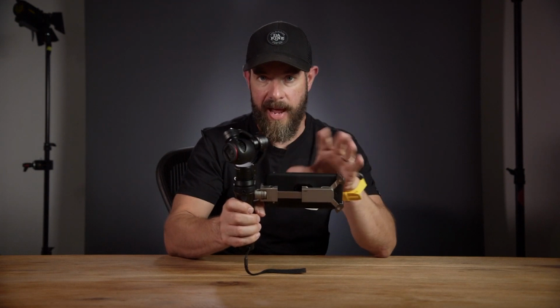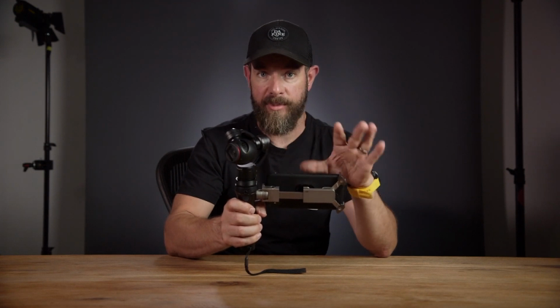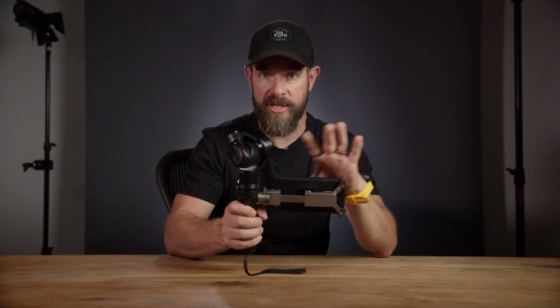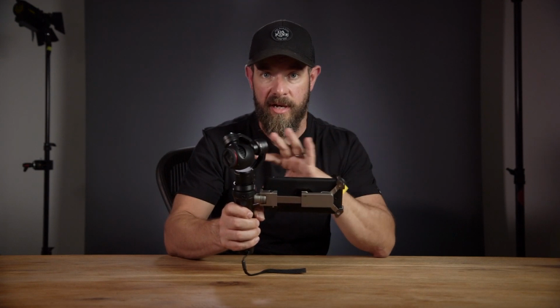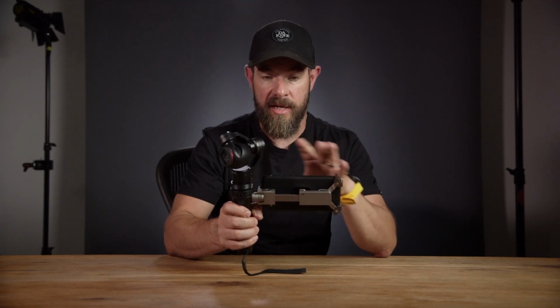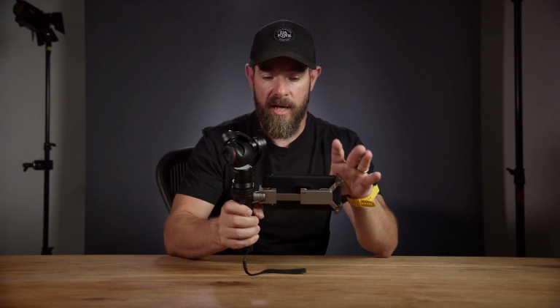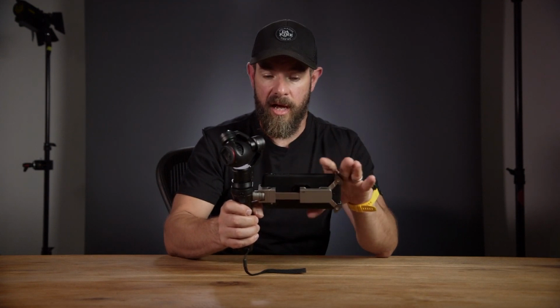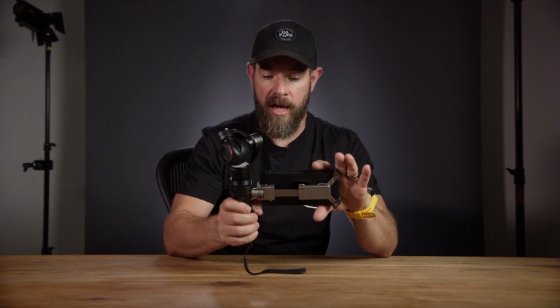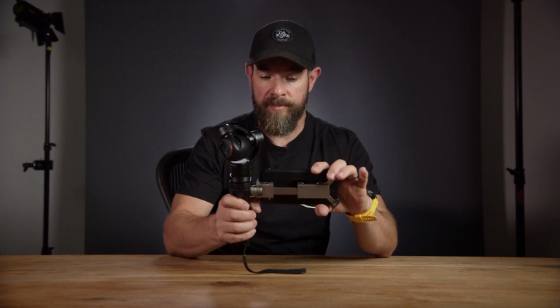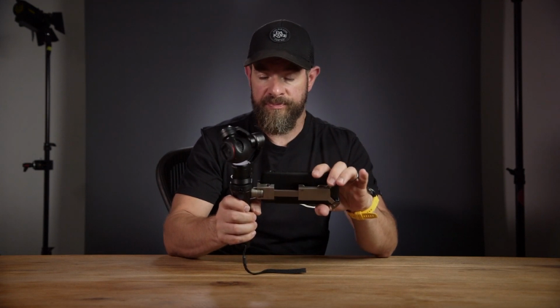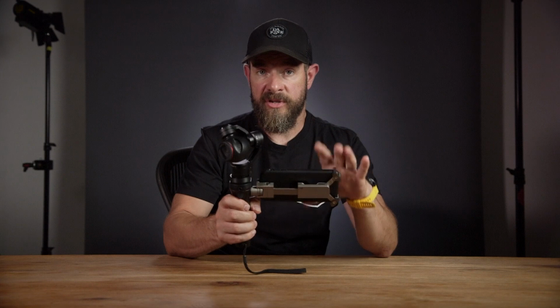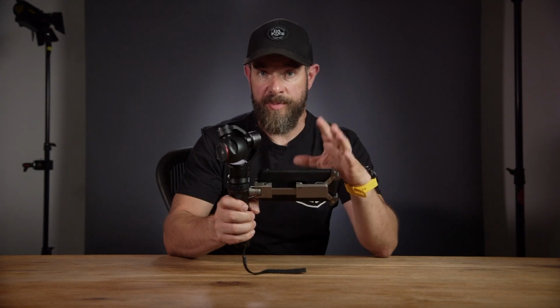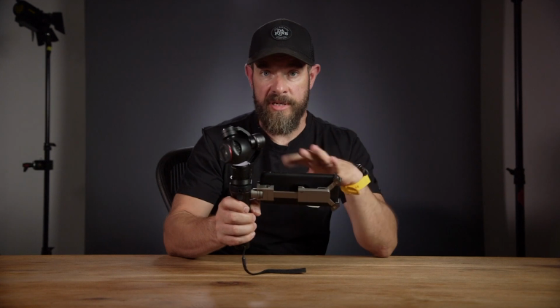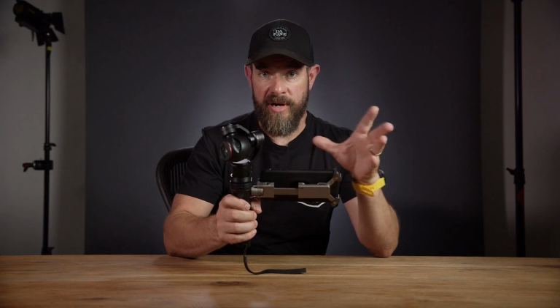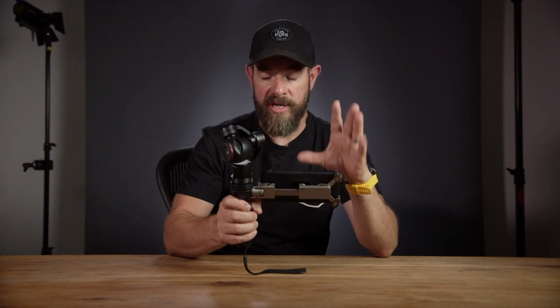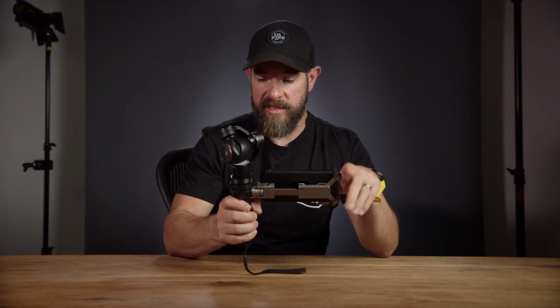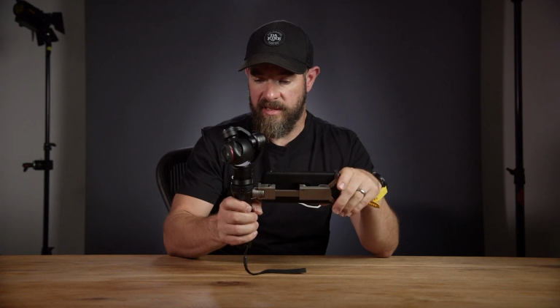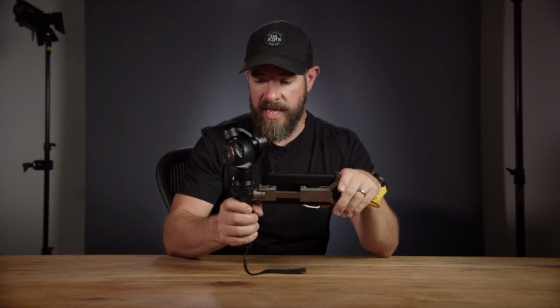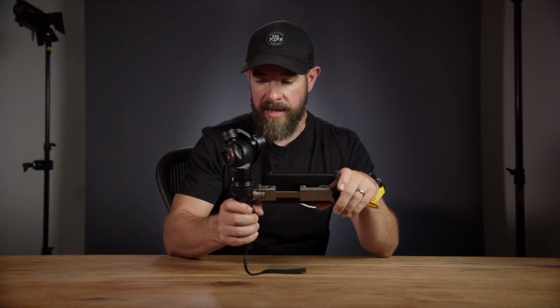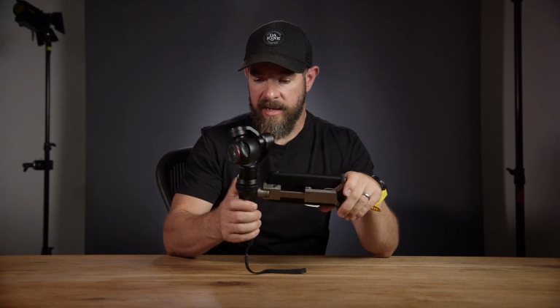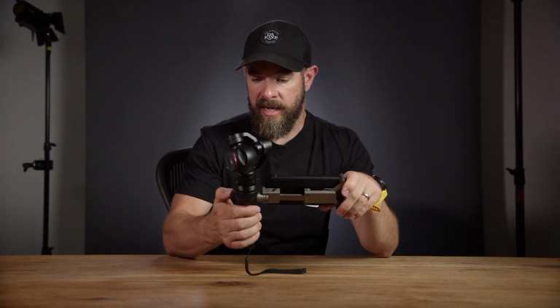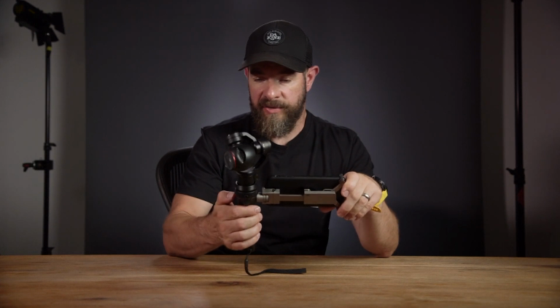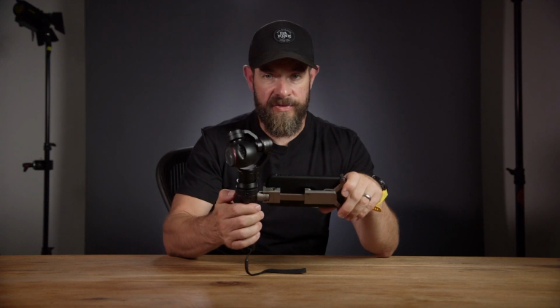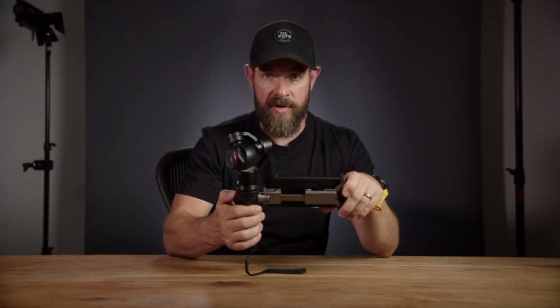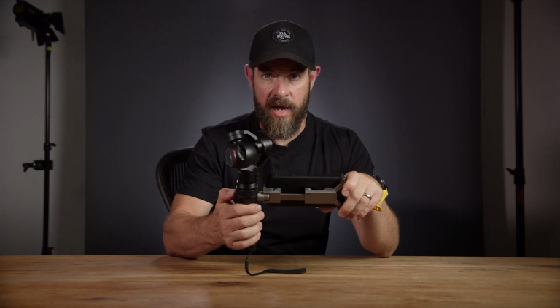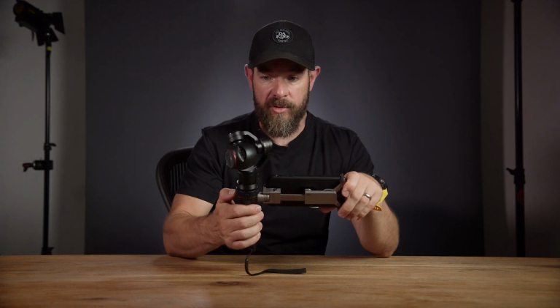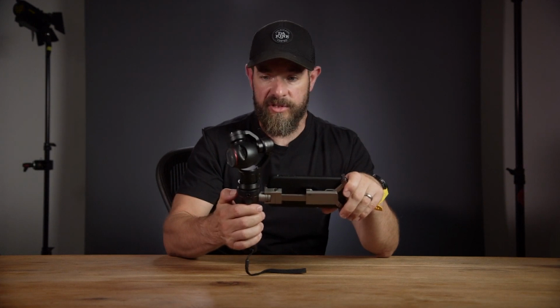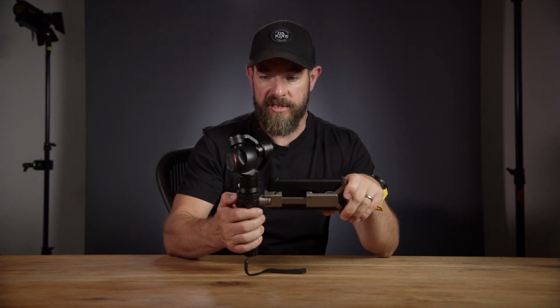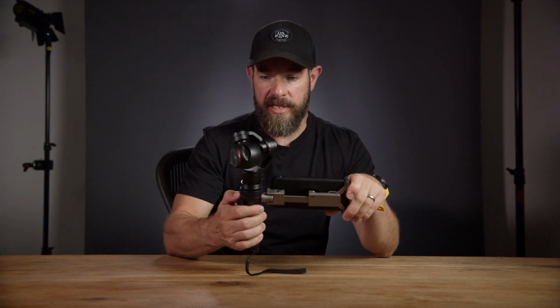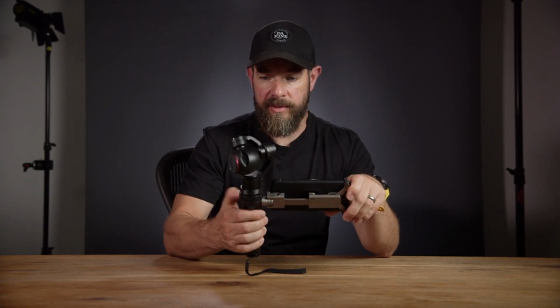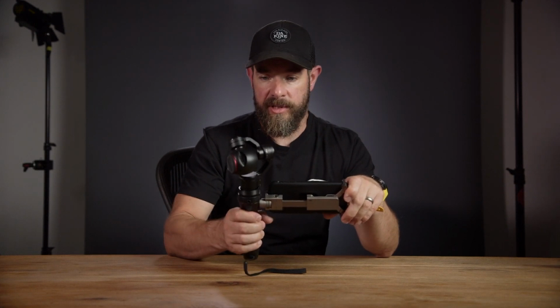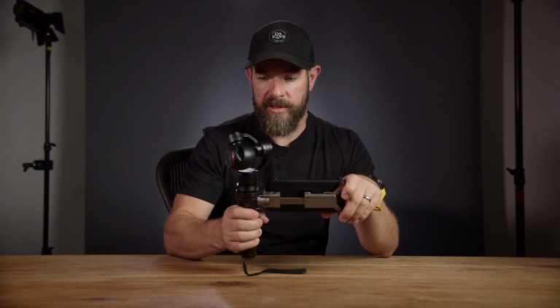So you can control aperture, speed, frame rates, things like that. Now if I fire it up, you're going to see exactly how it works.